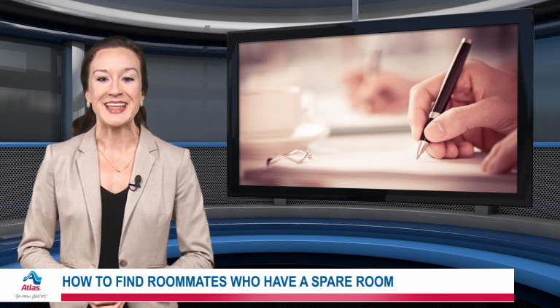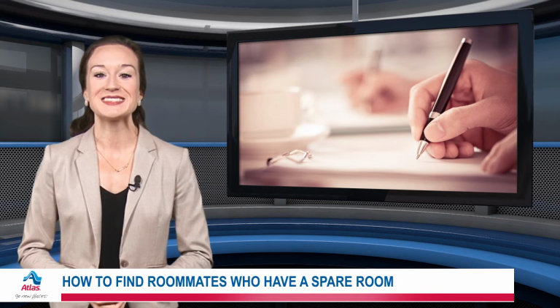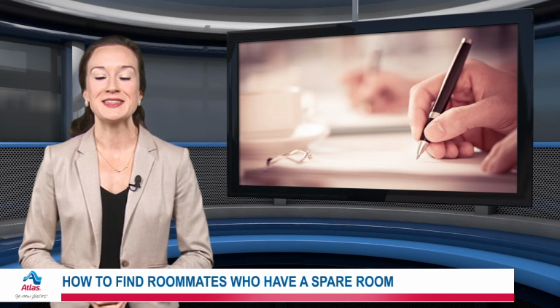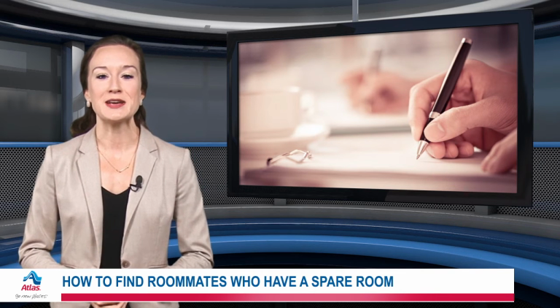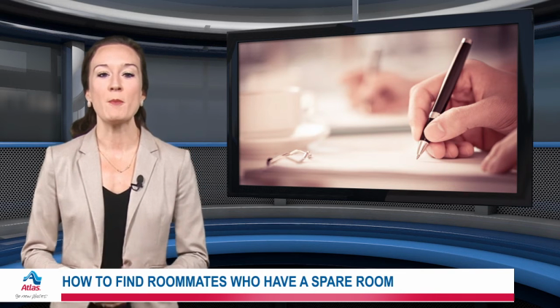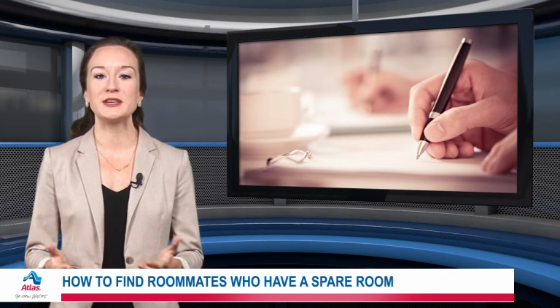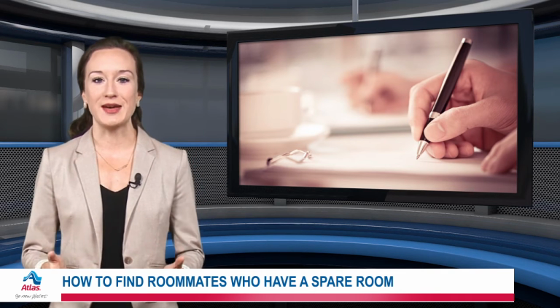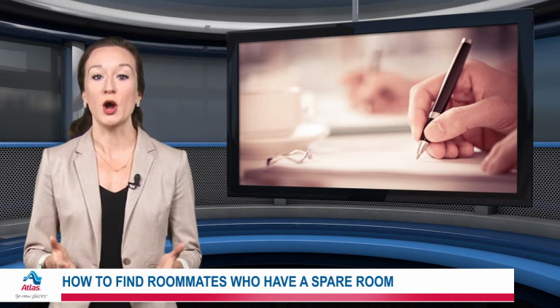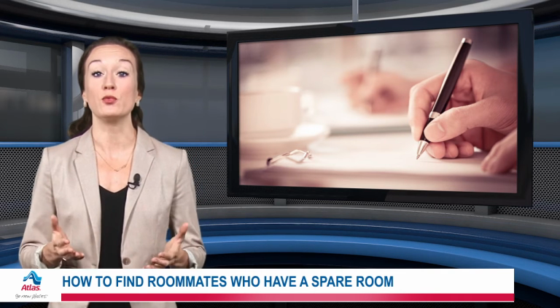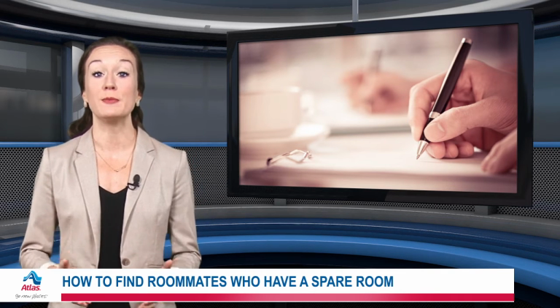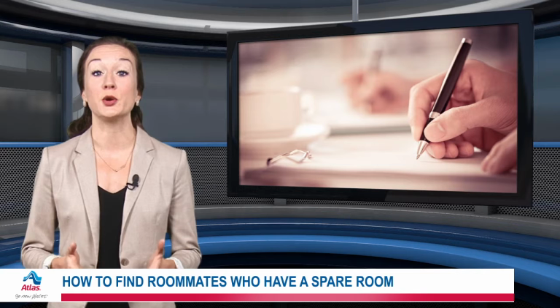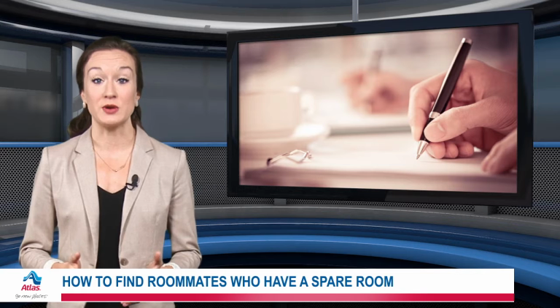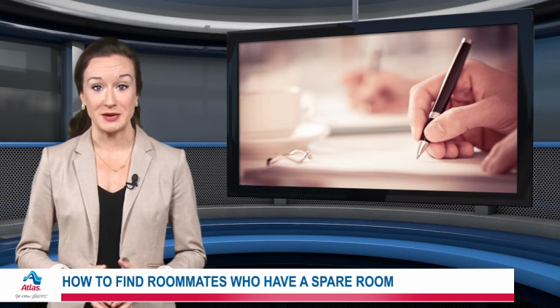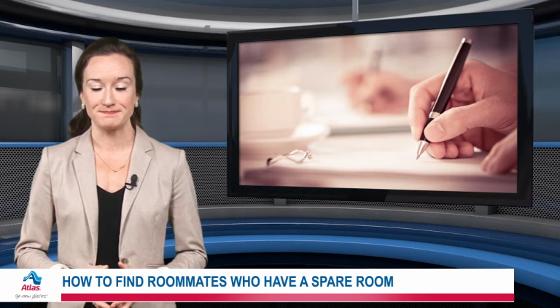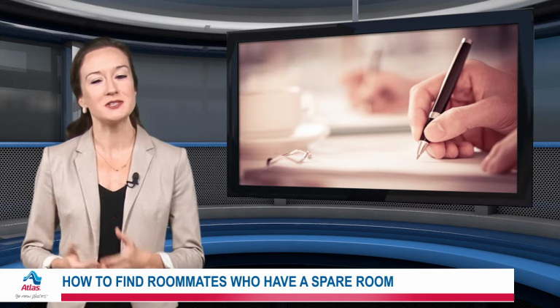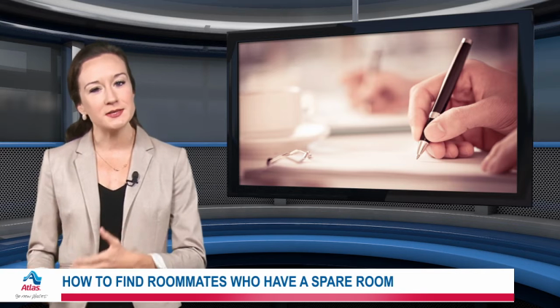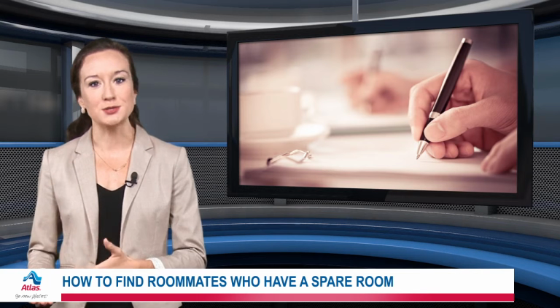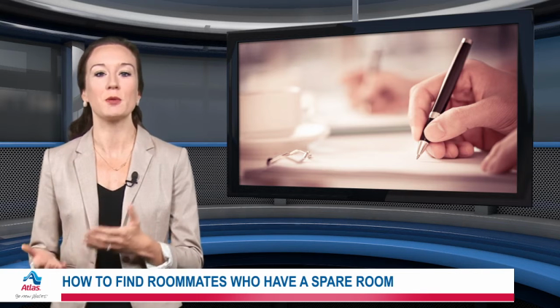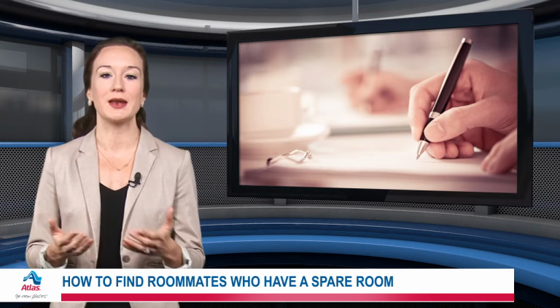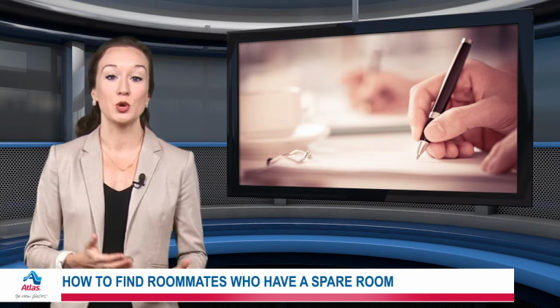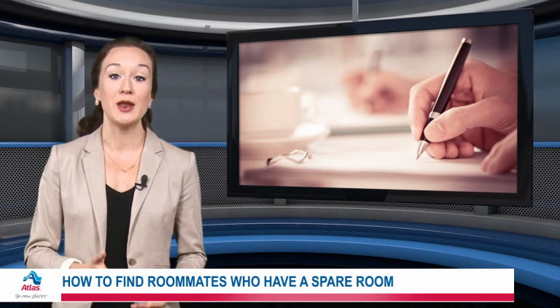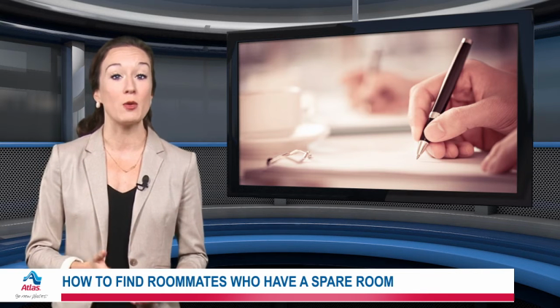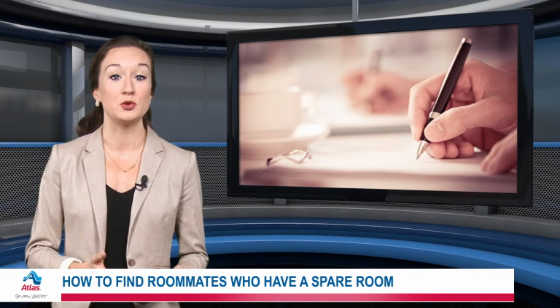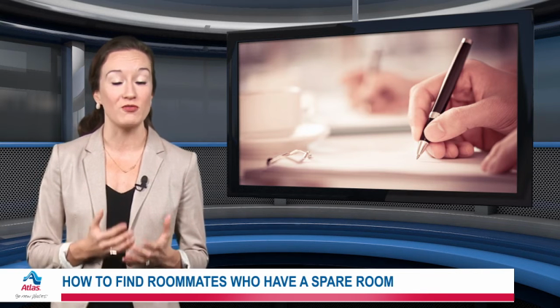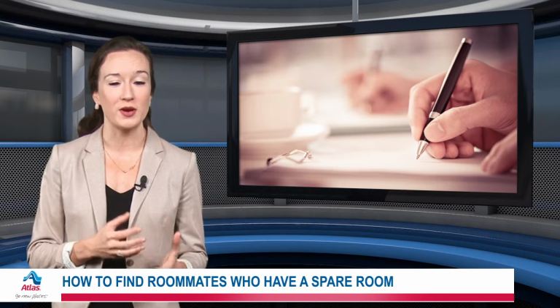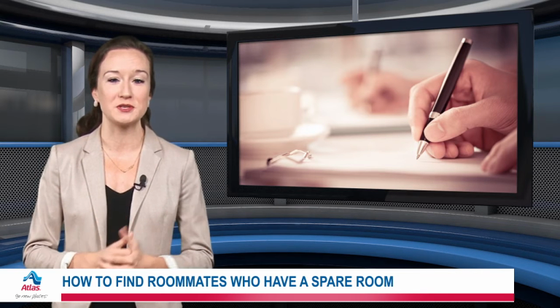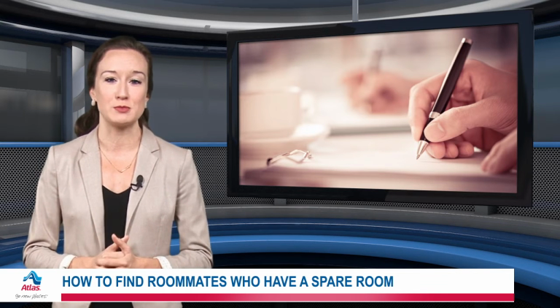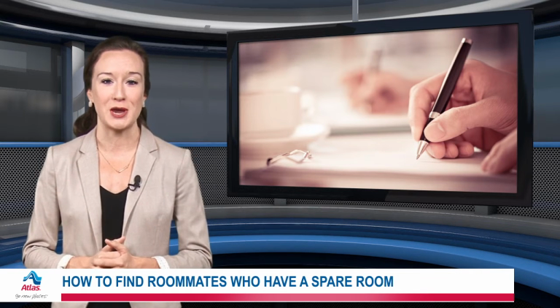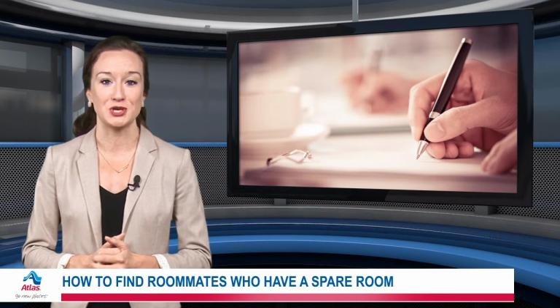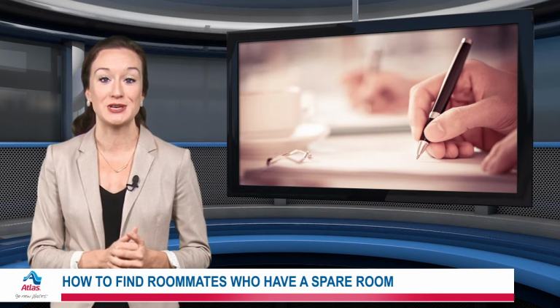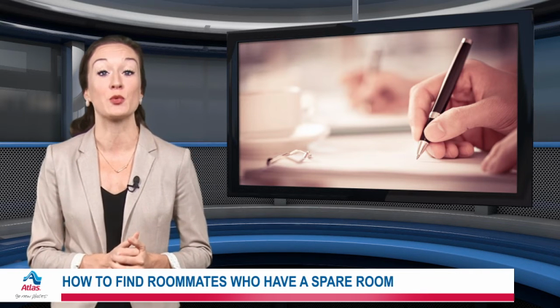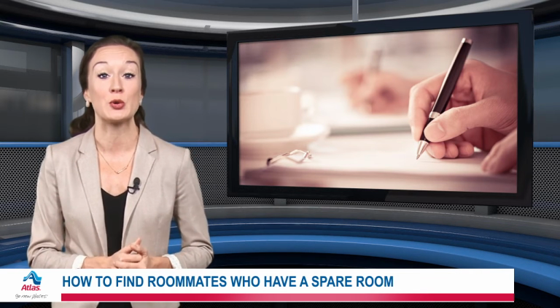Lastly, think about putting together a roommate agreement. It's not essential, but it could help you avoid miscommunications down the road.